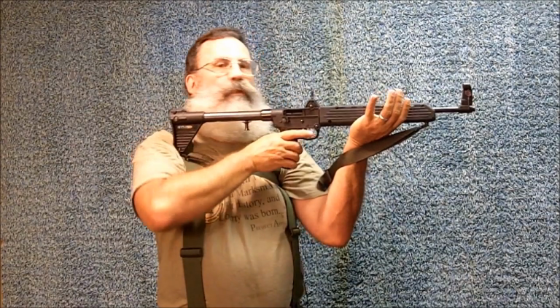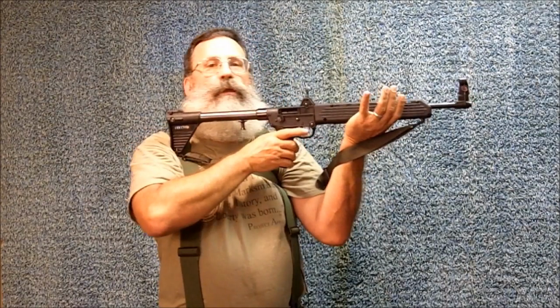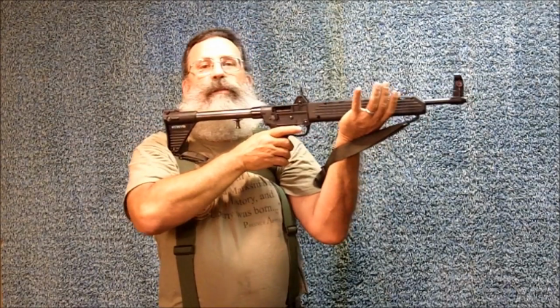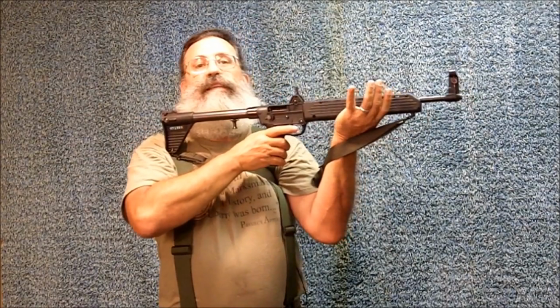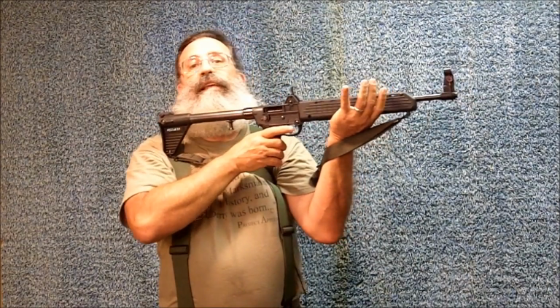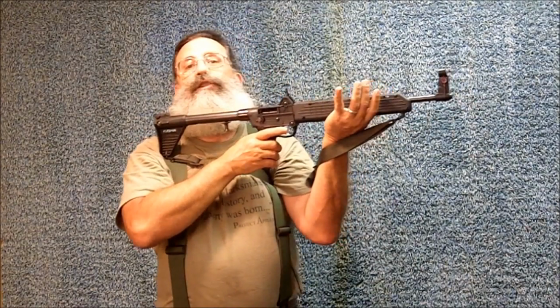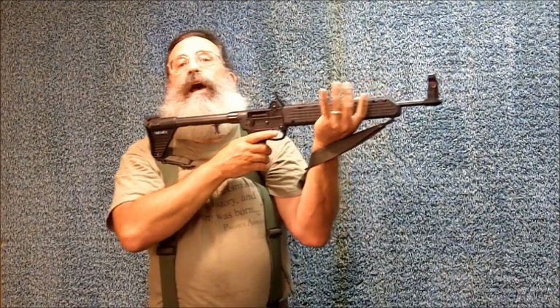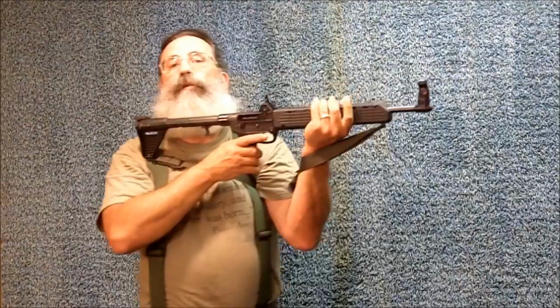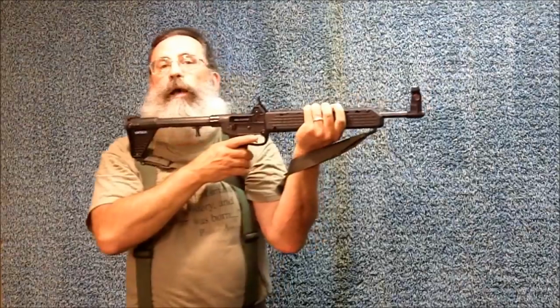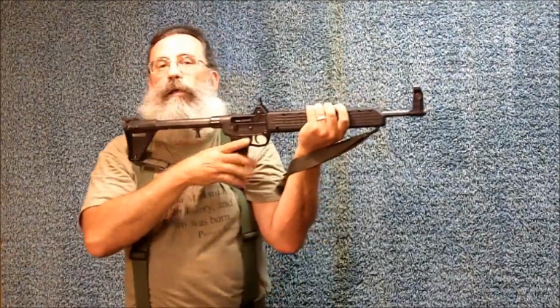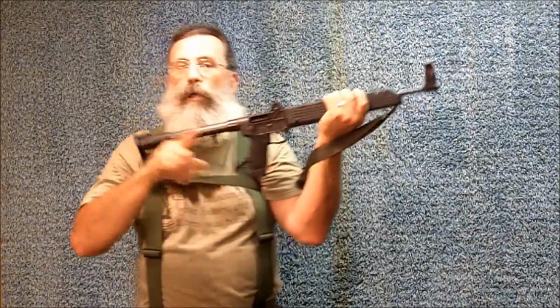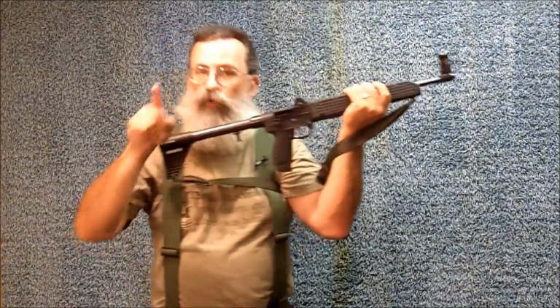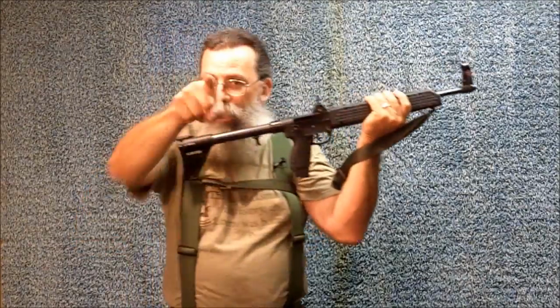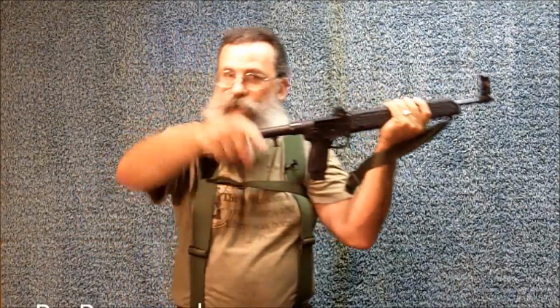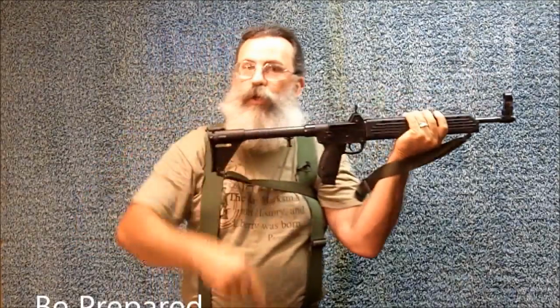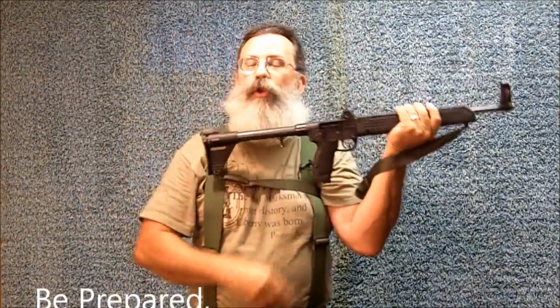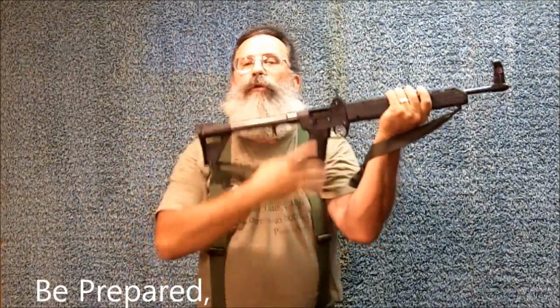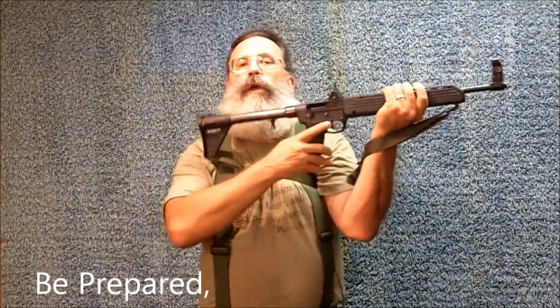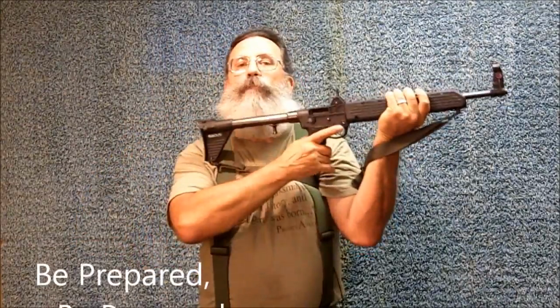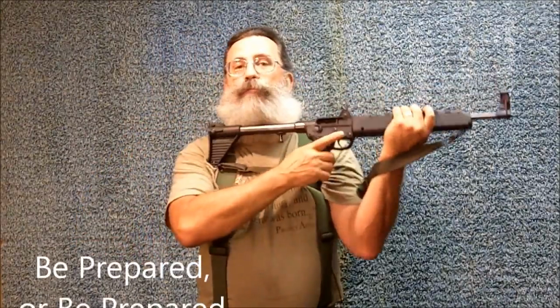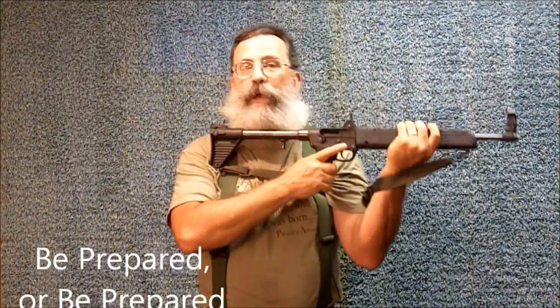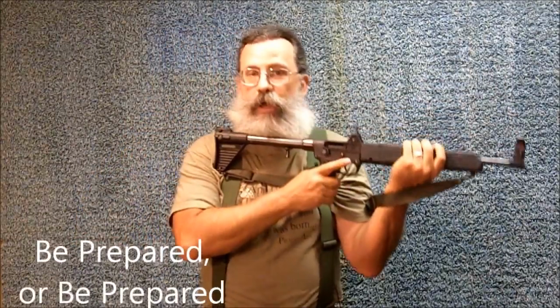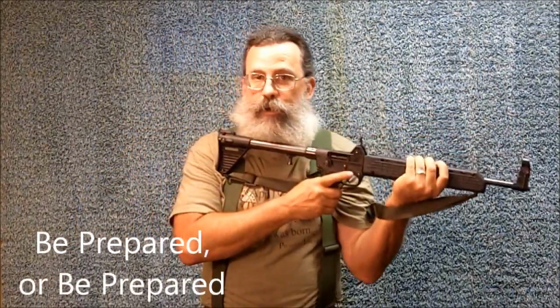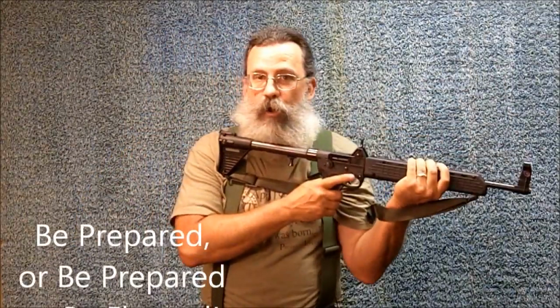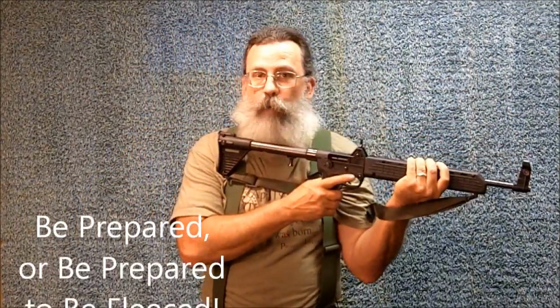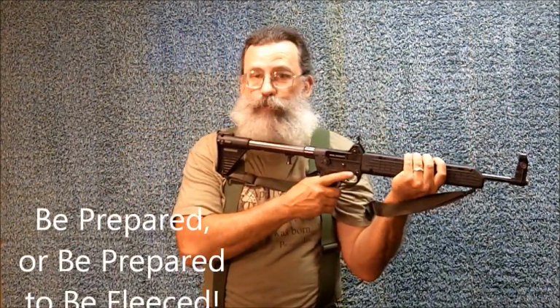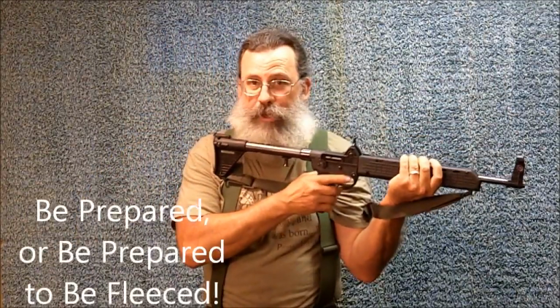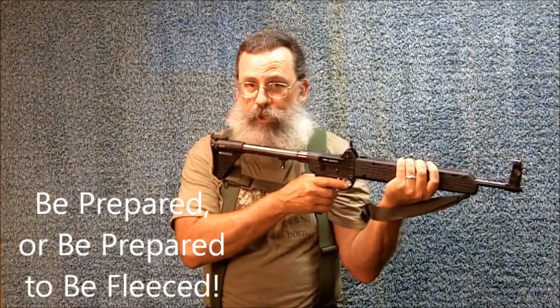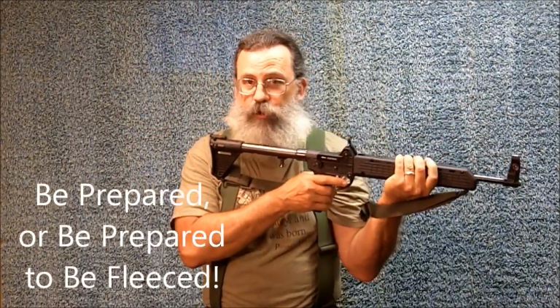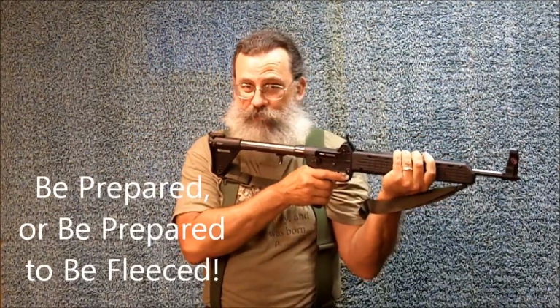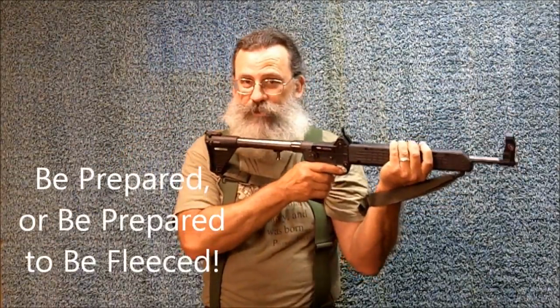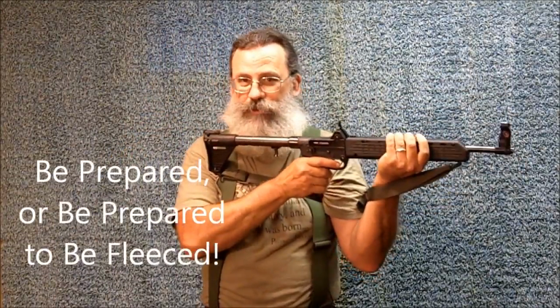This is Survival Doc reminding you: be prepared, or be prepared to be fleeced.